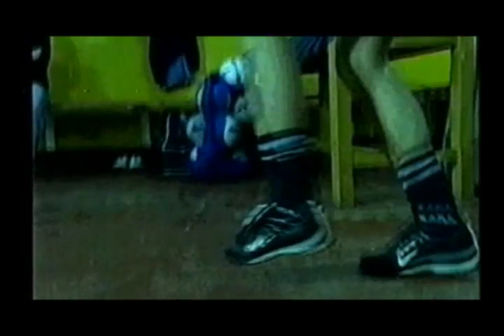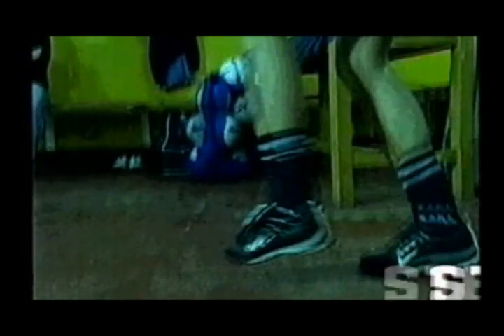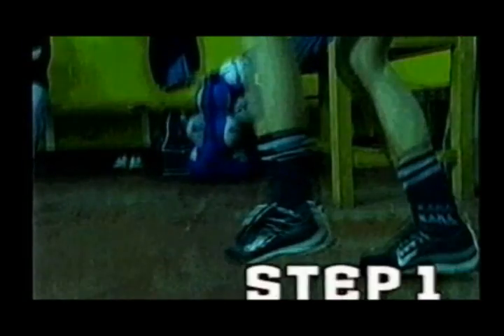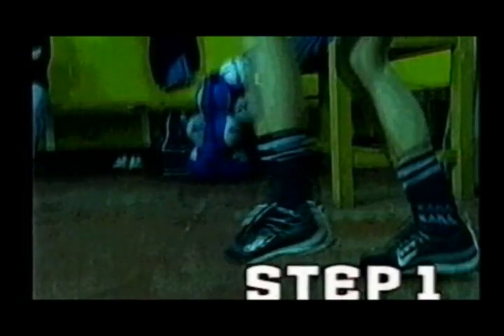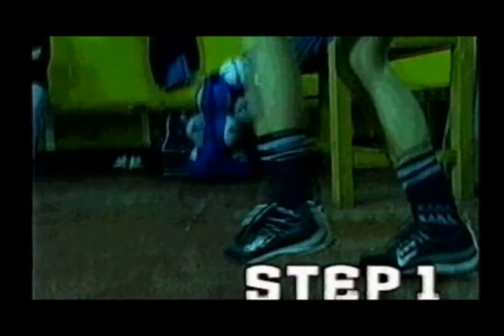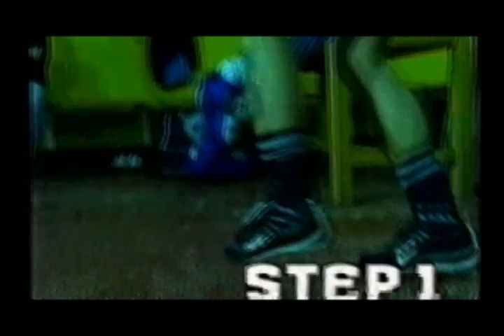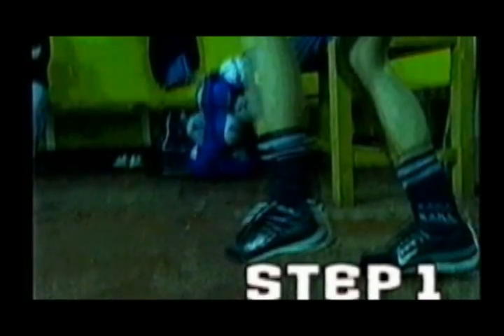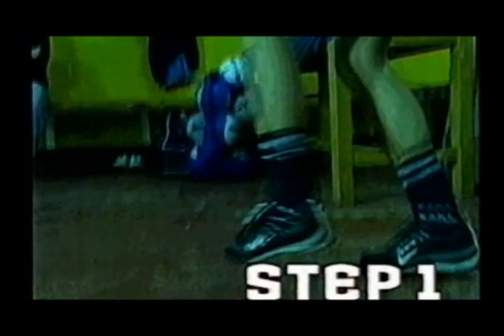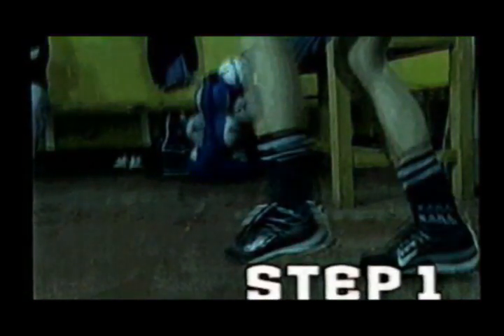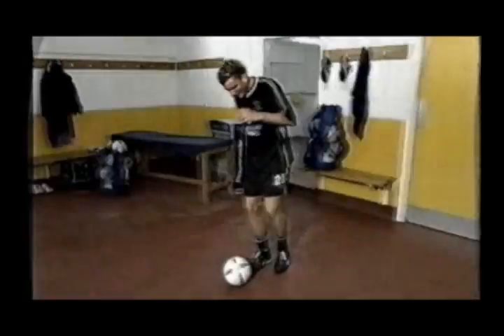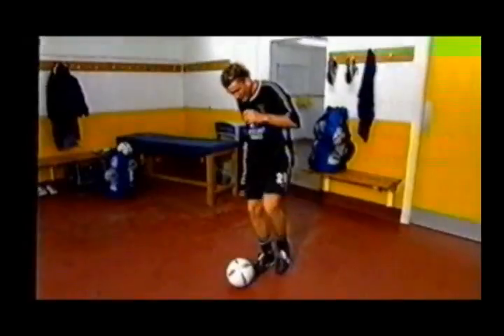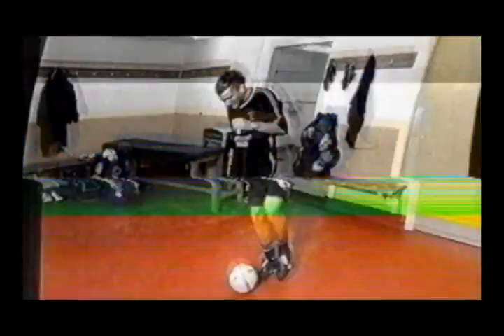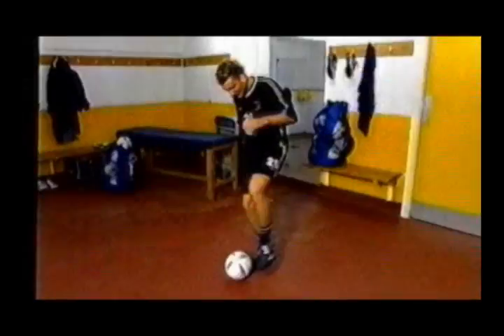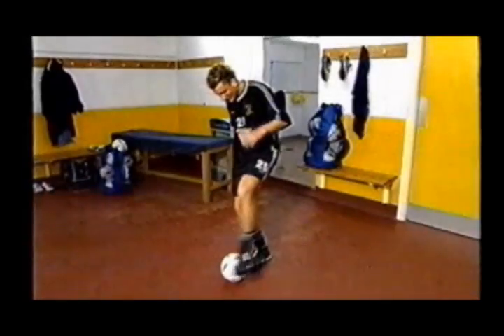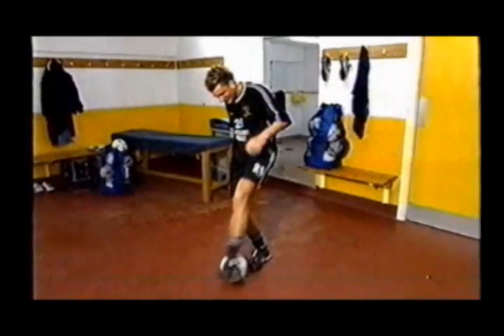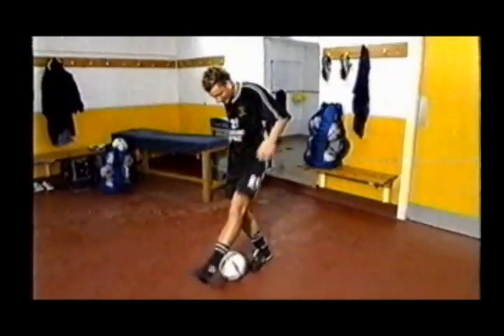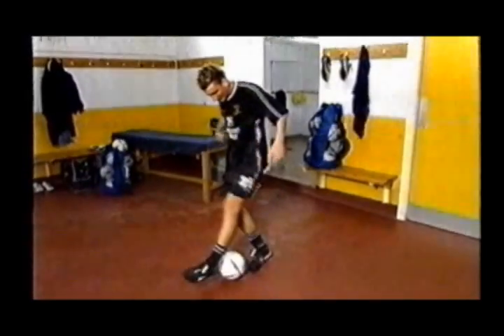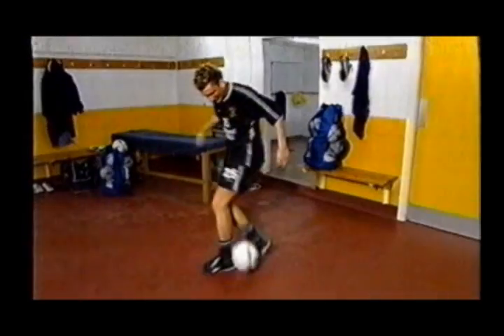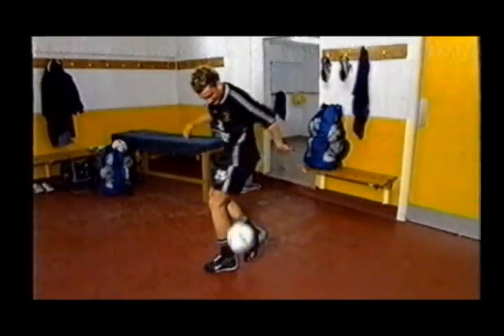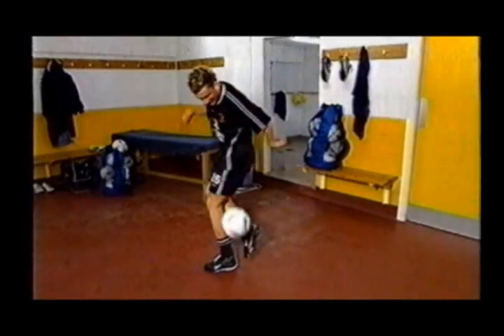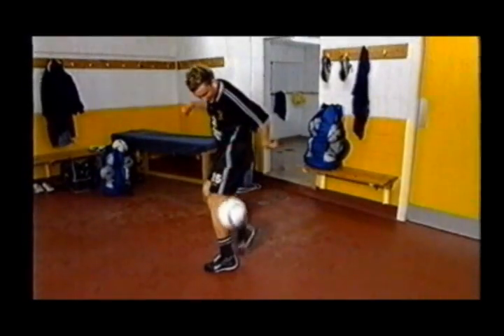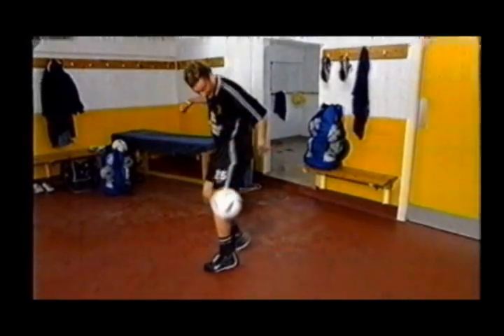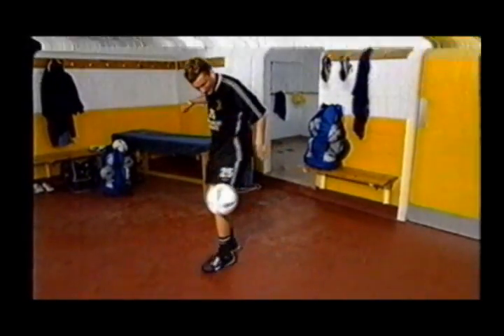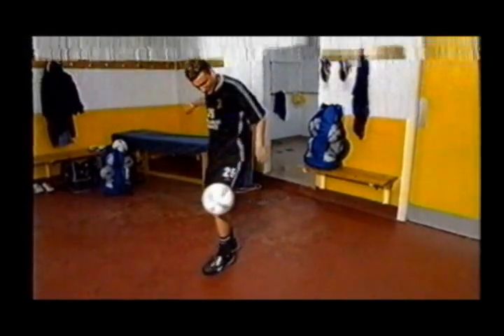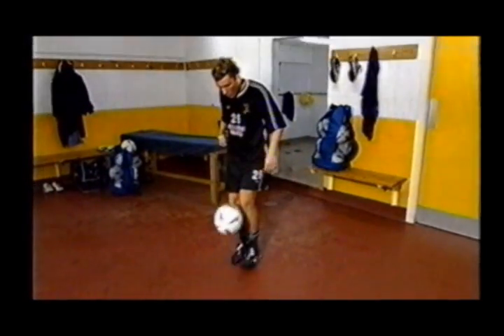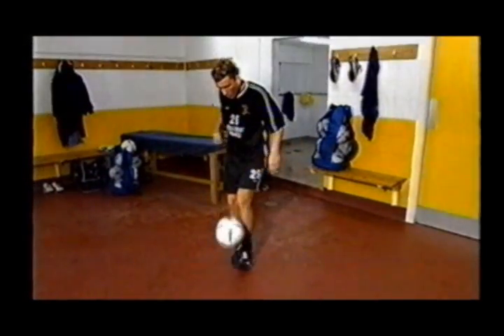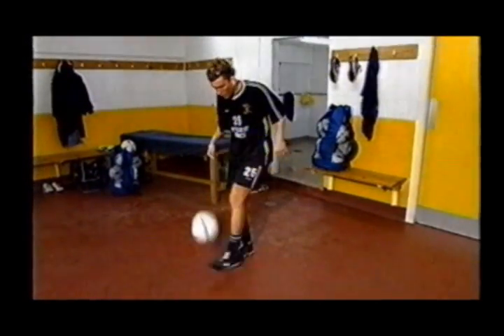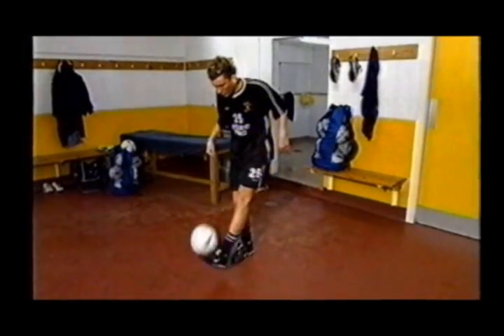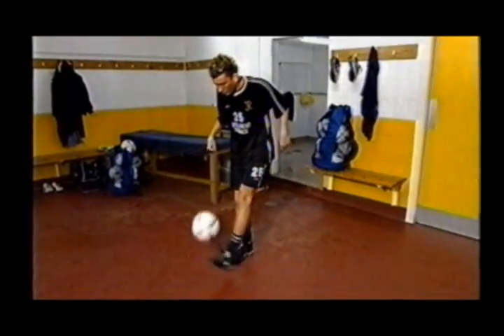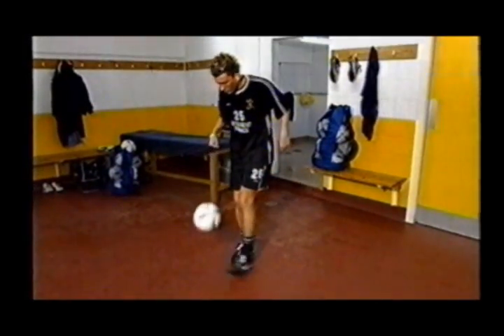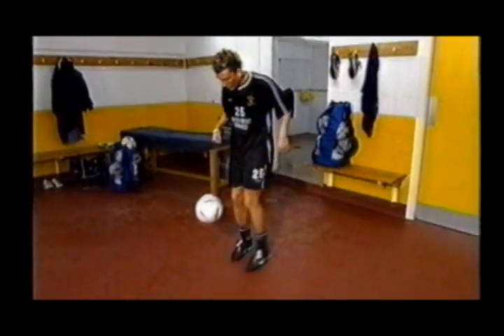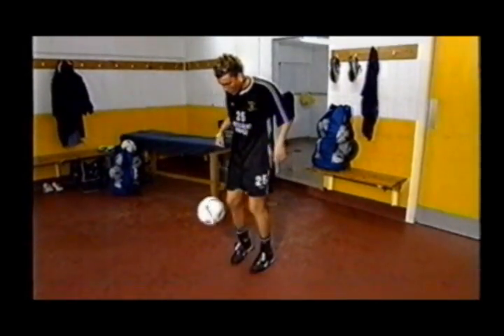Step one. Back to the ball with your left foot and flick it up with your right, and do a few keepy-ups.